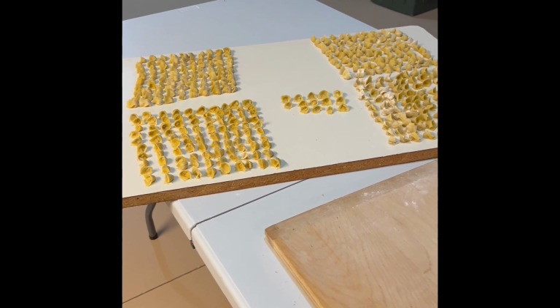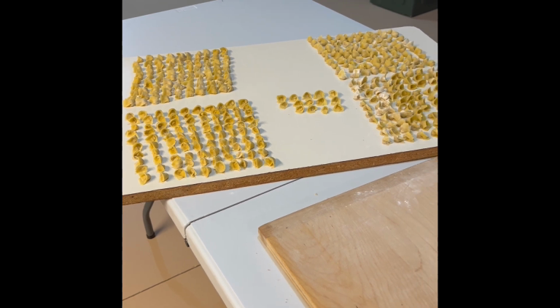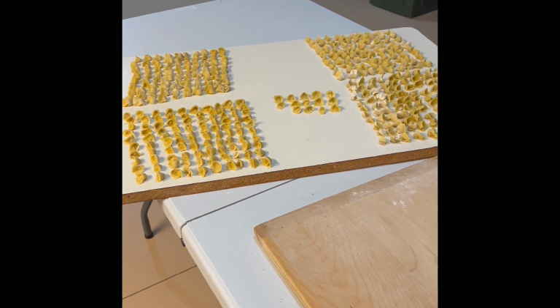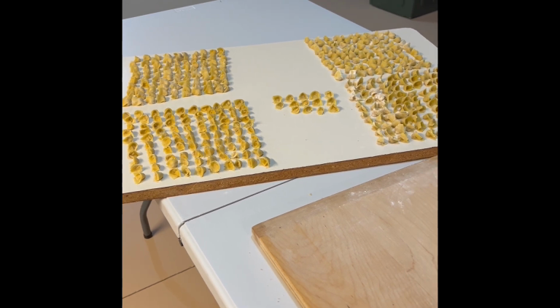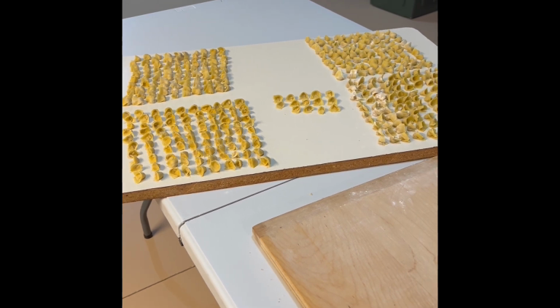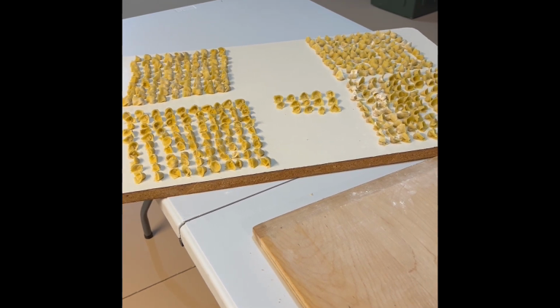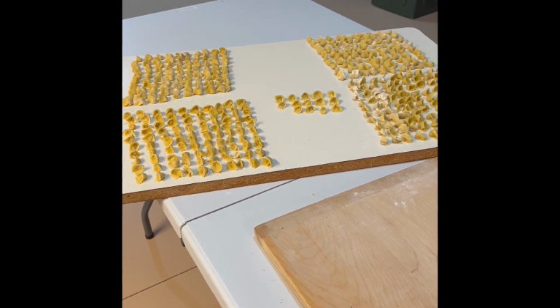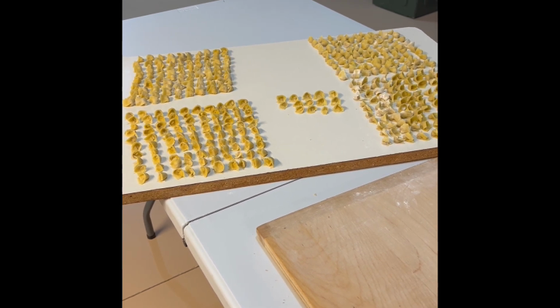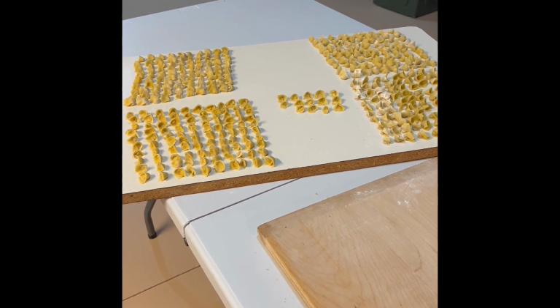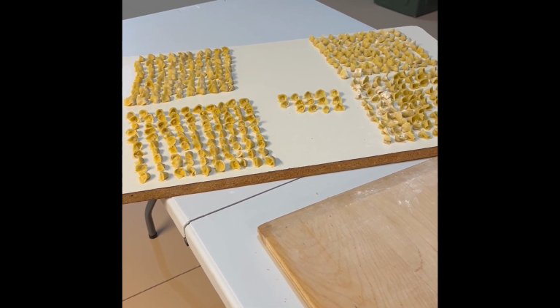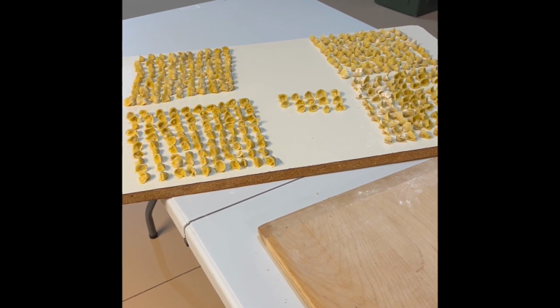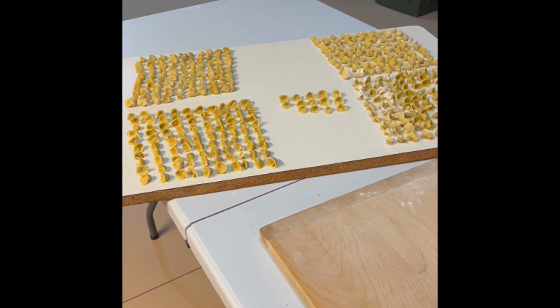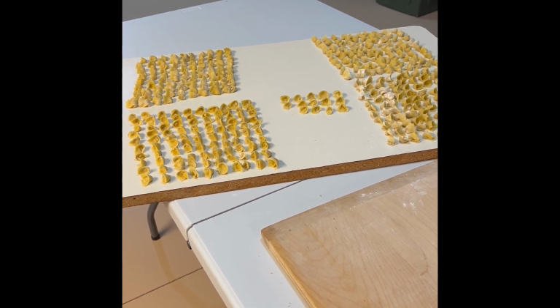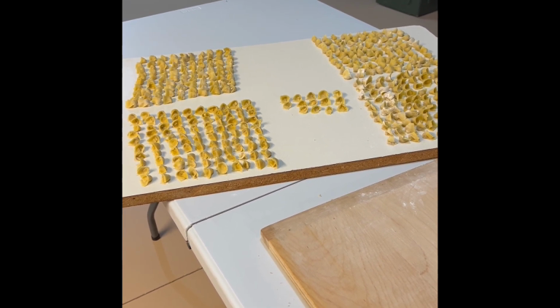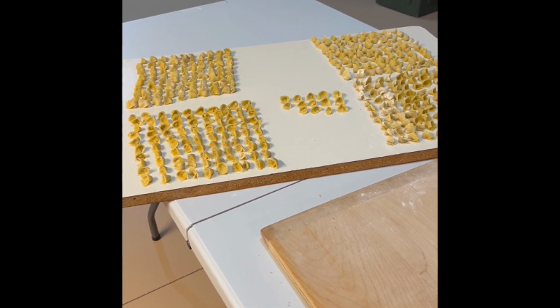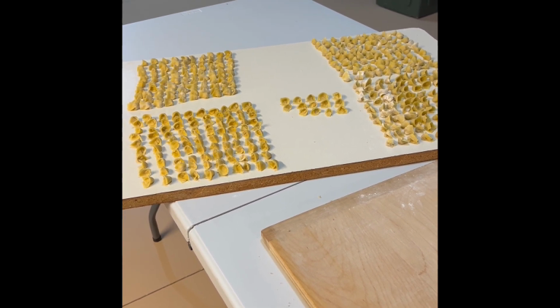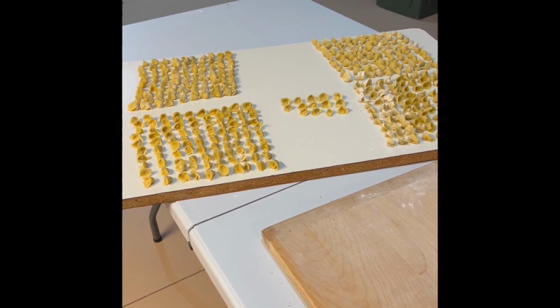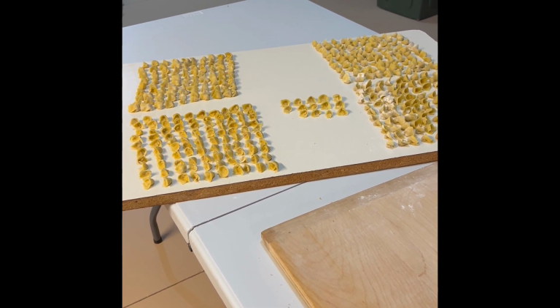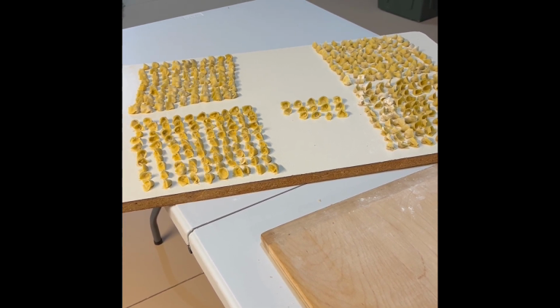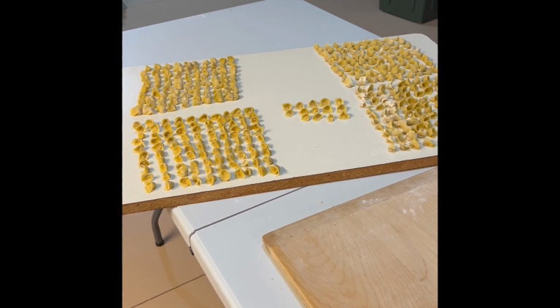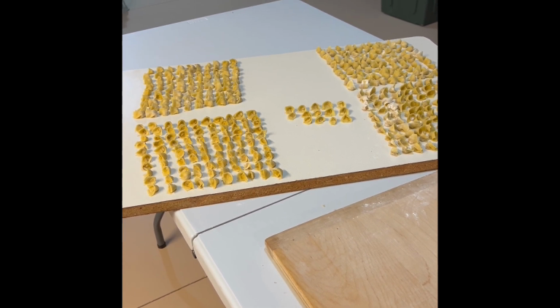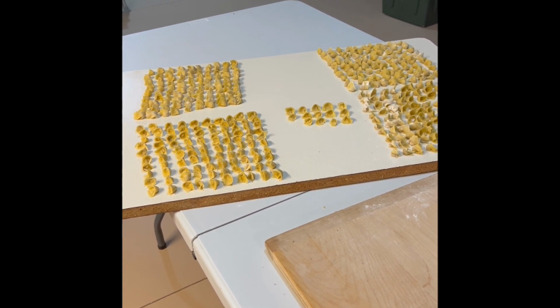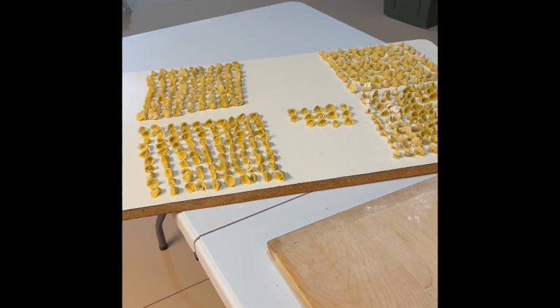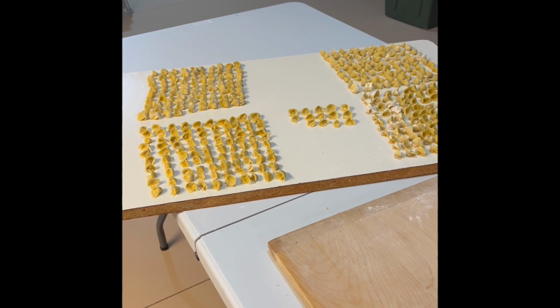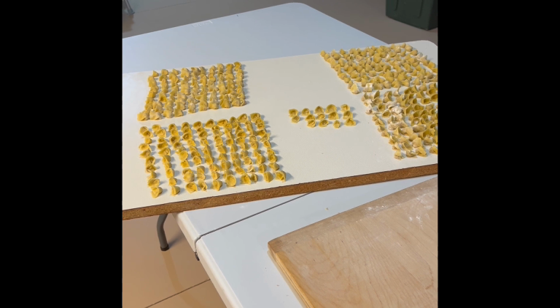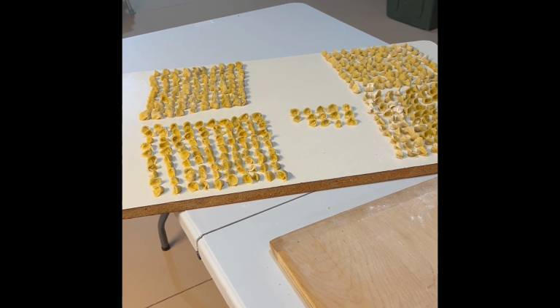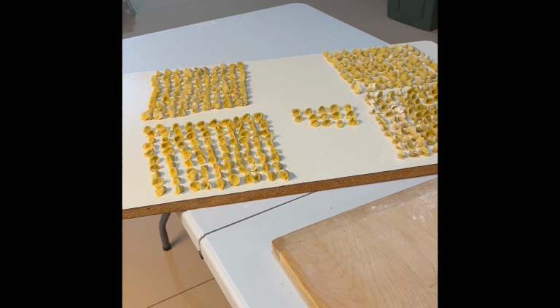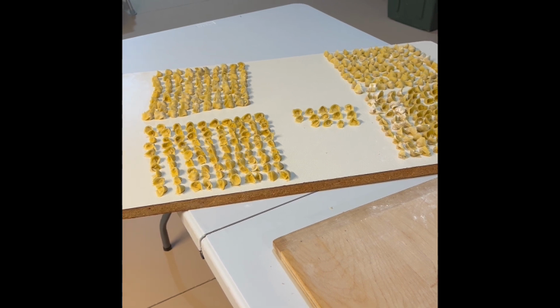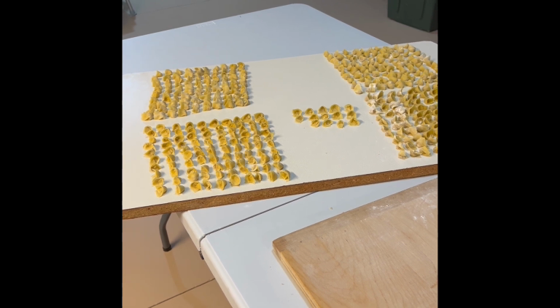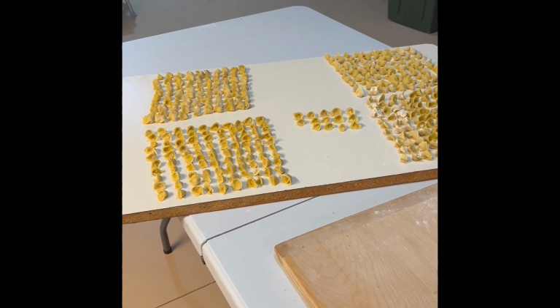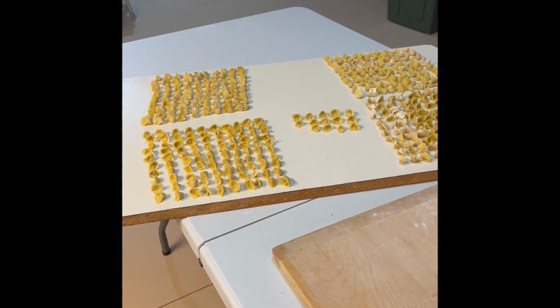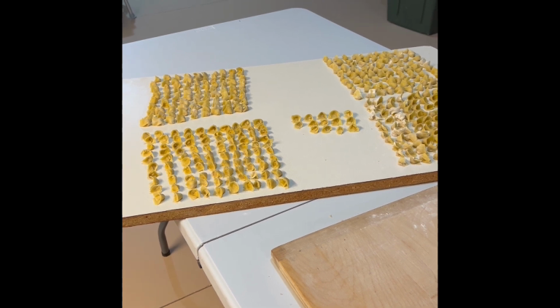I got 414 out of that batch — it twisted real well.